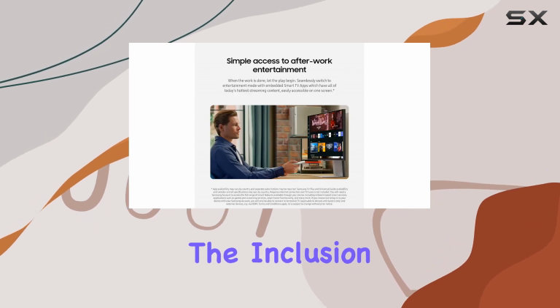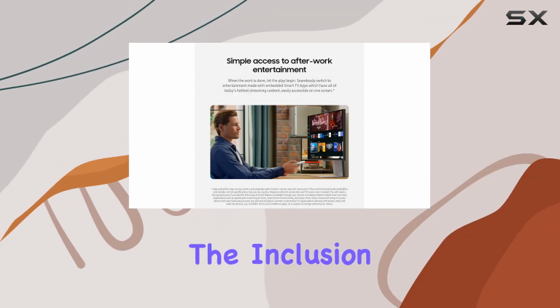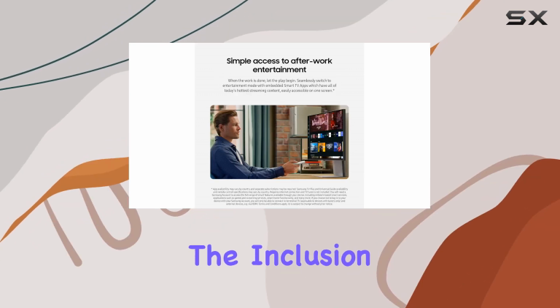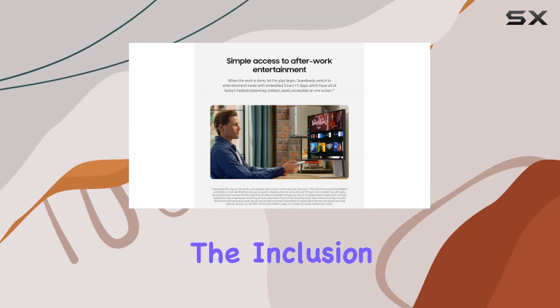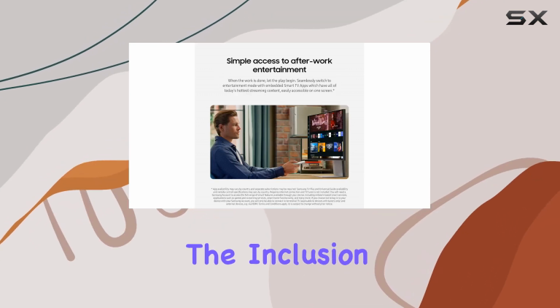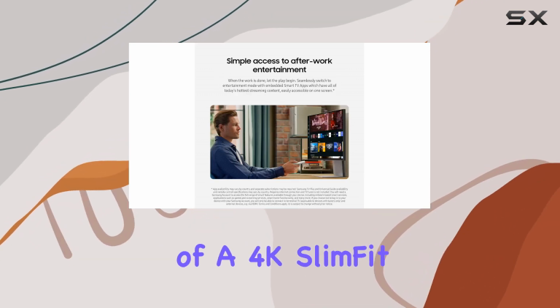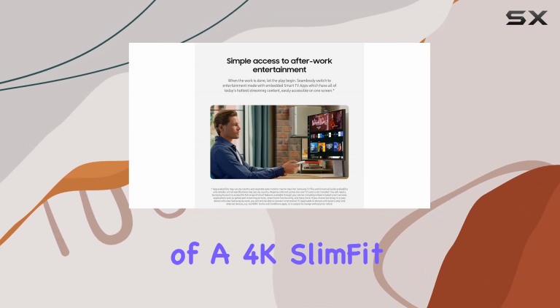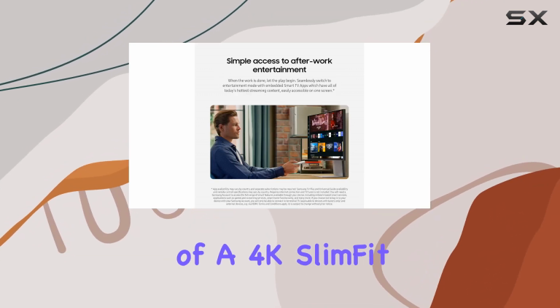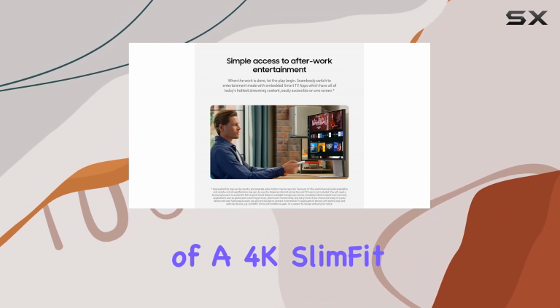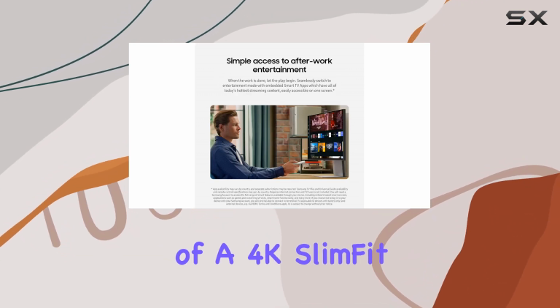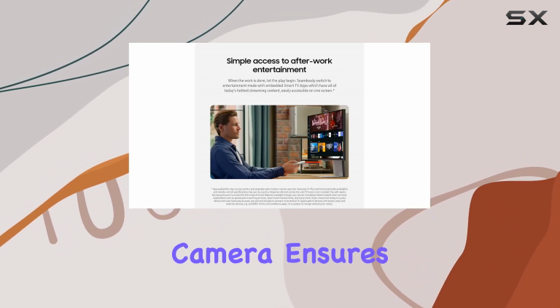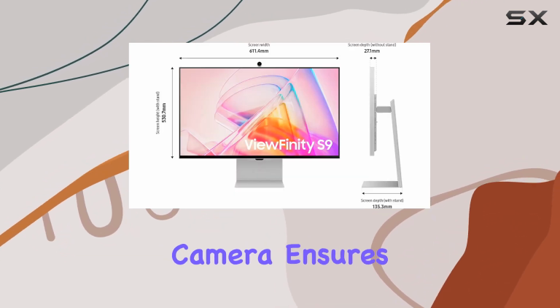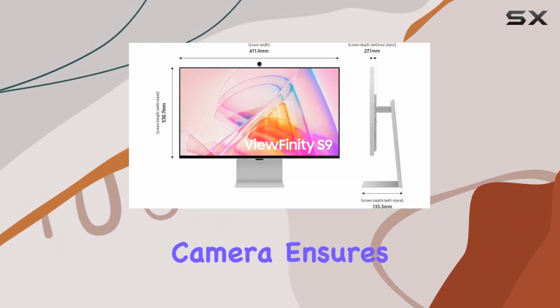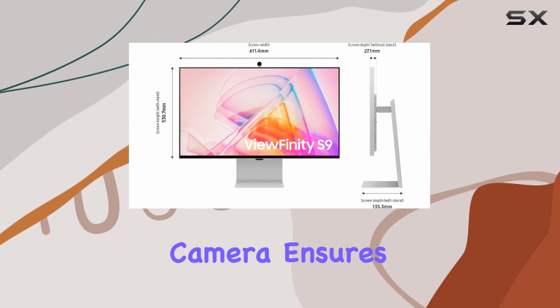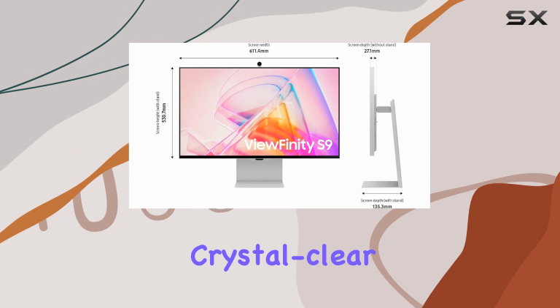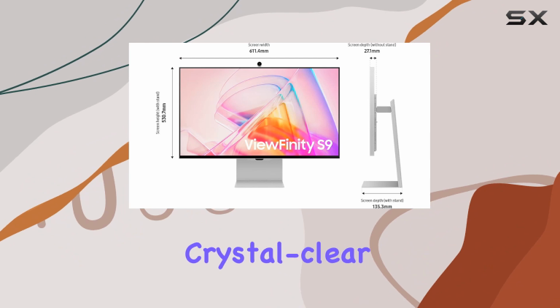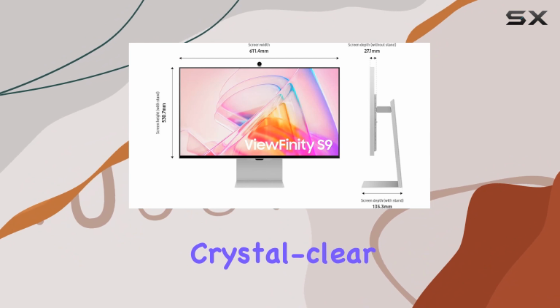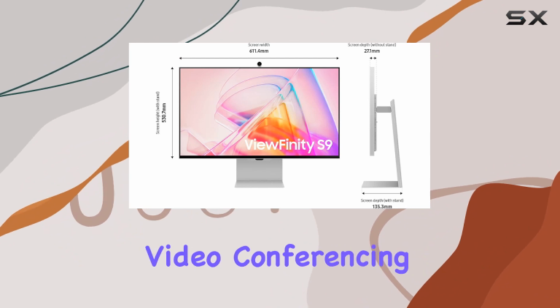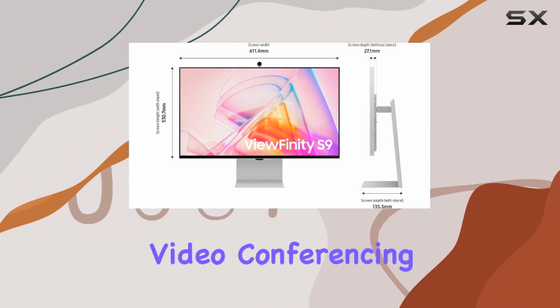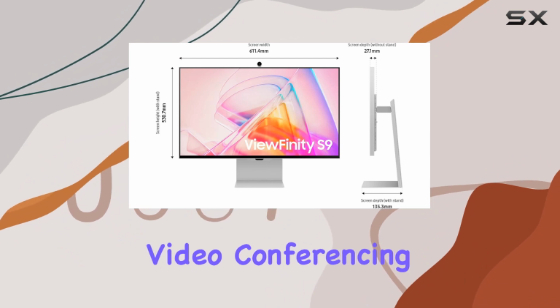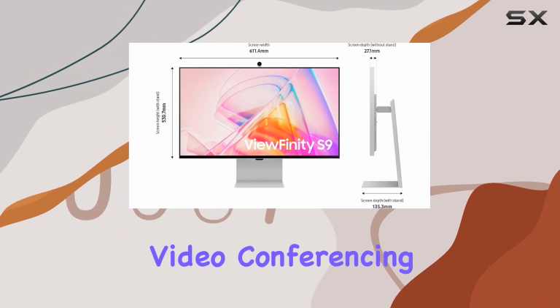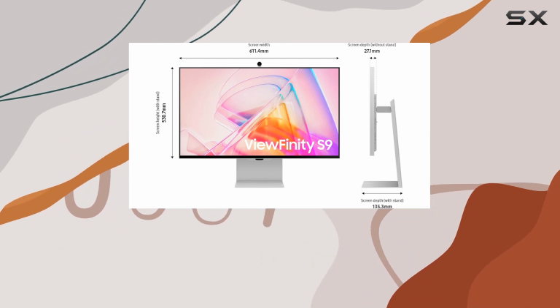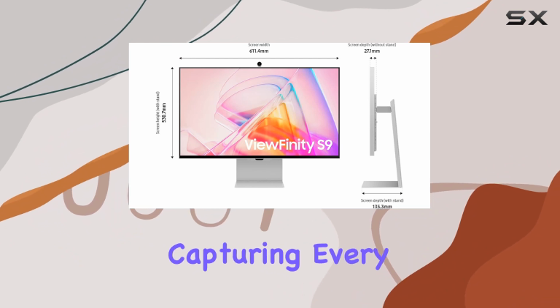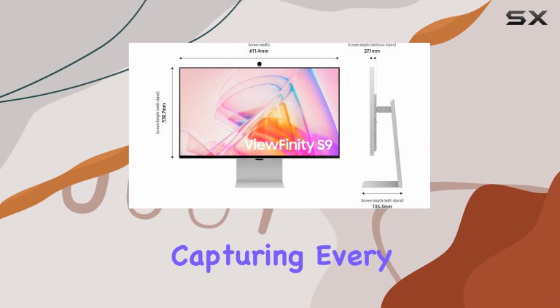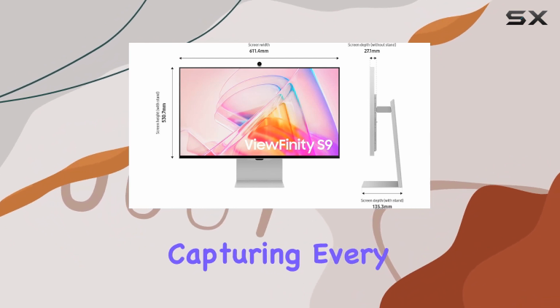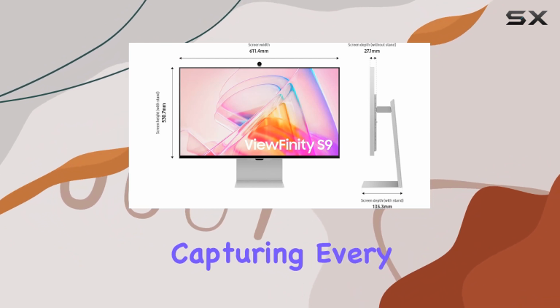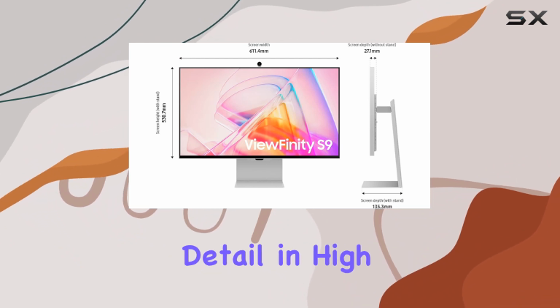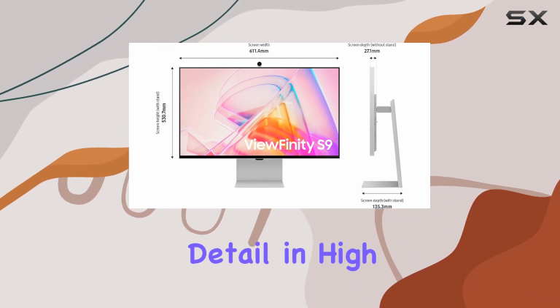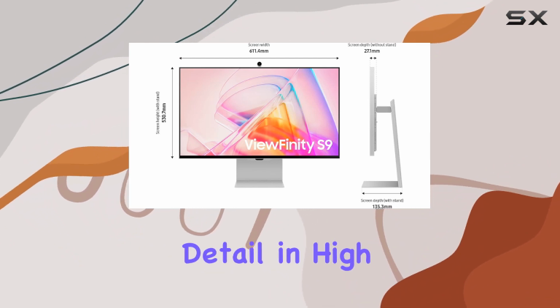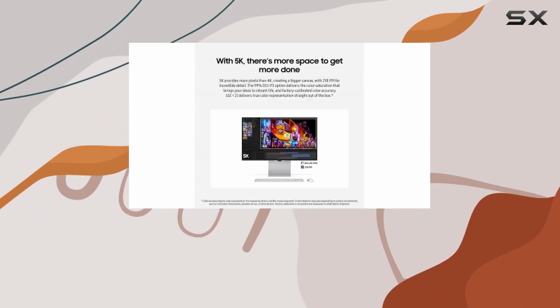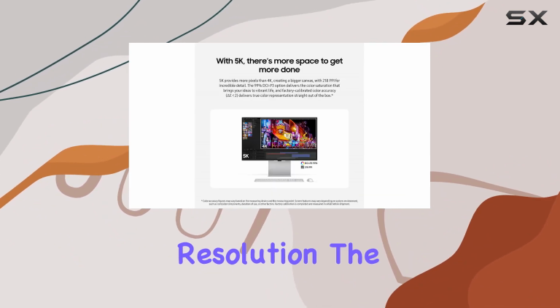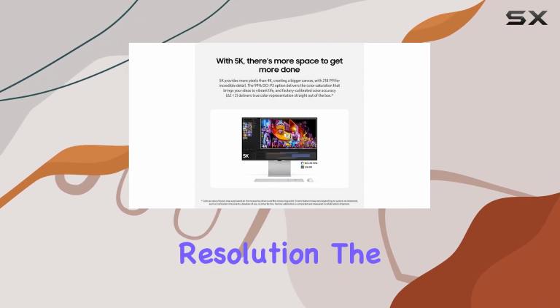The inclusion of a 4K slim-fit camera ensures crystal-clear video conferencing, capturing every detail in high resolution.